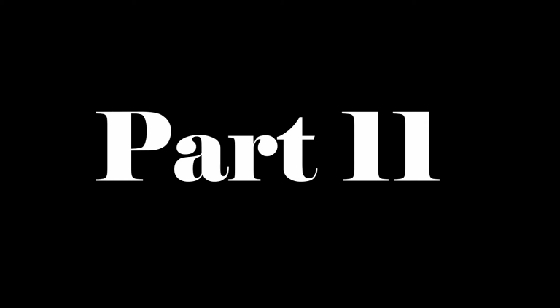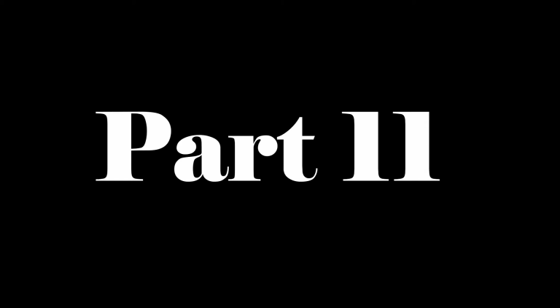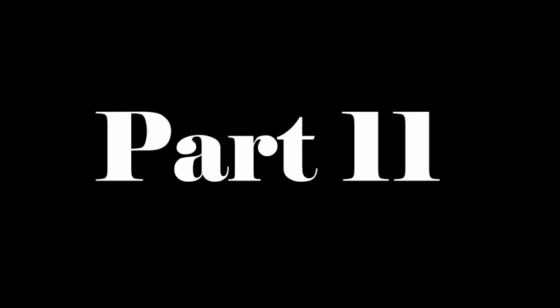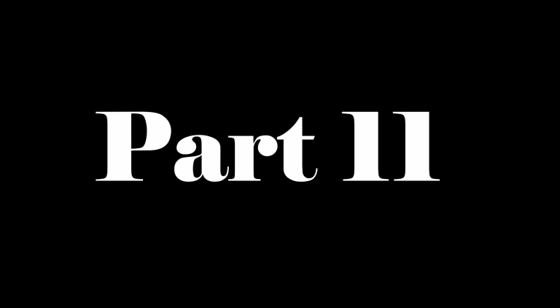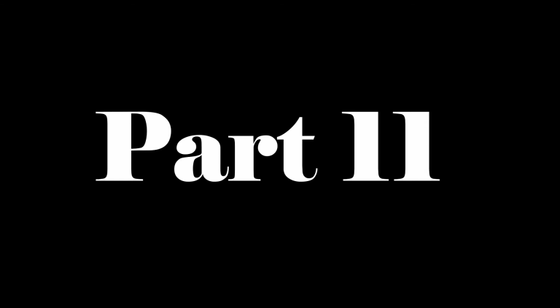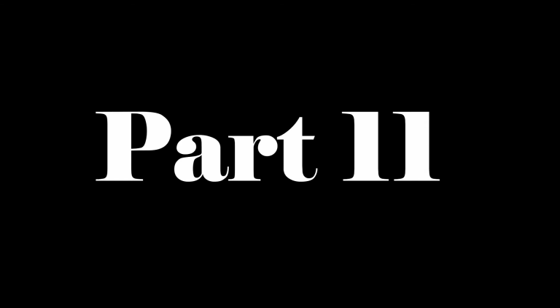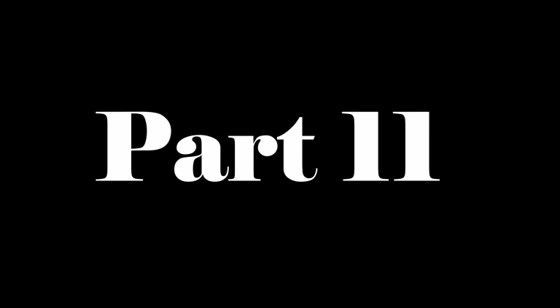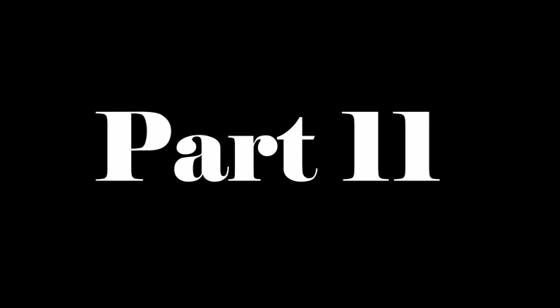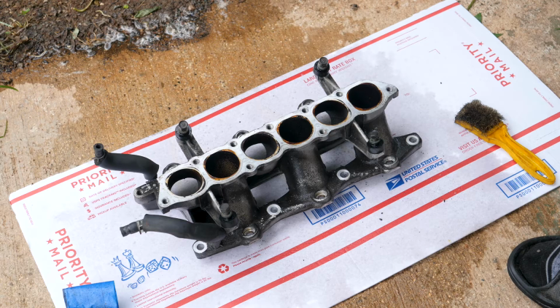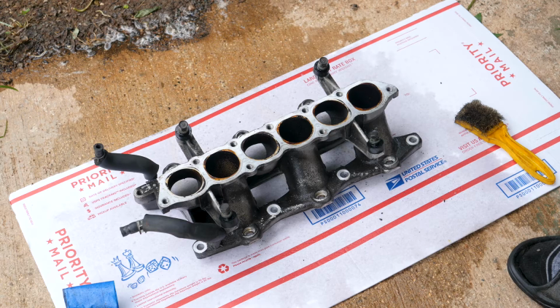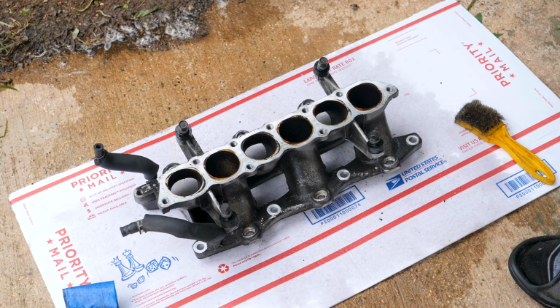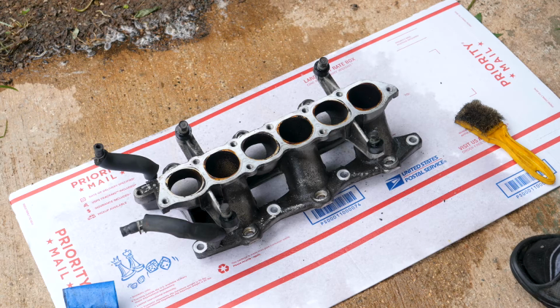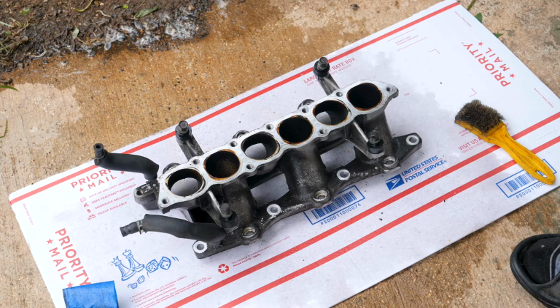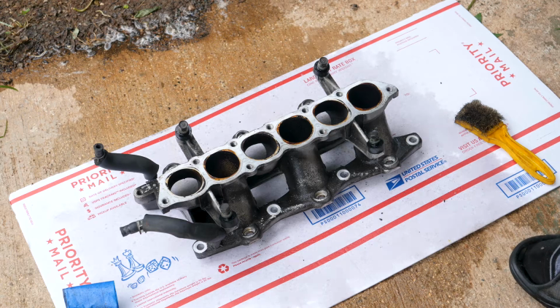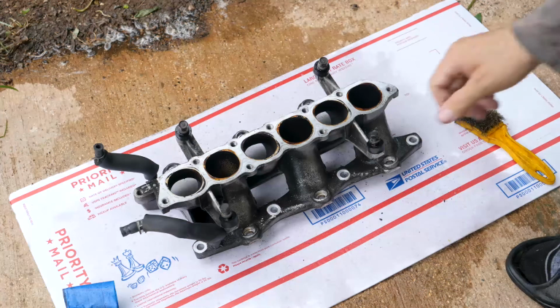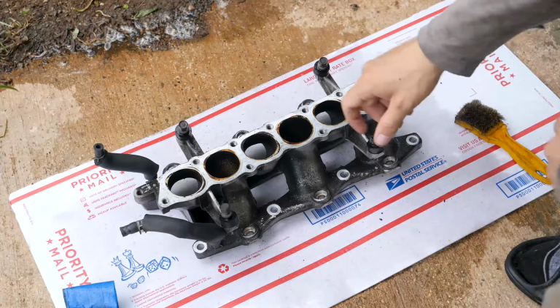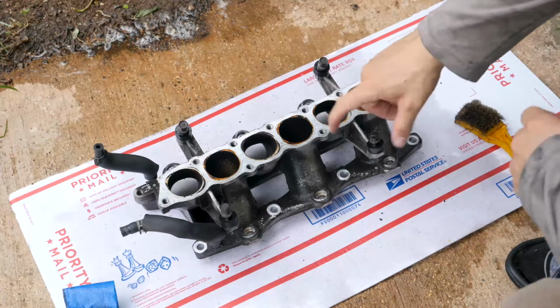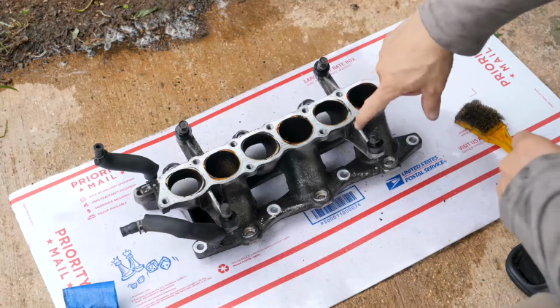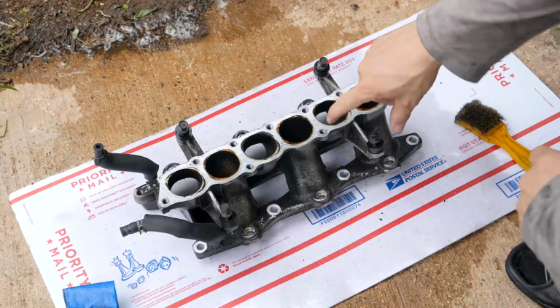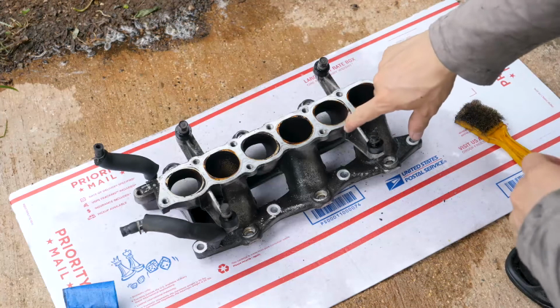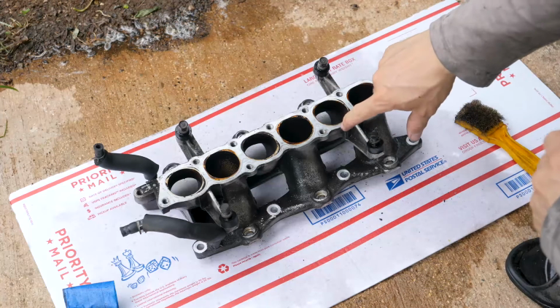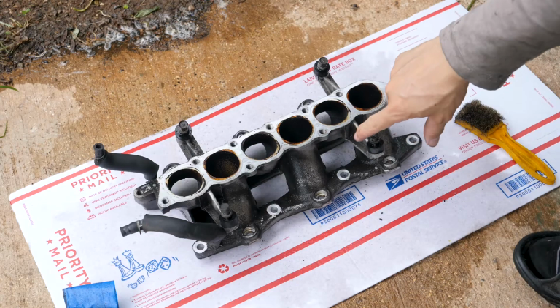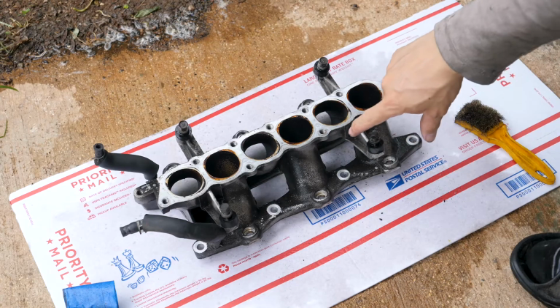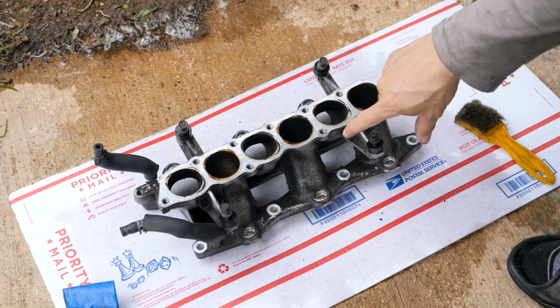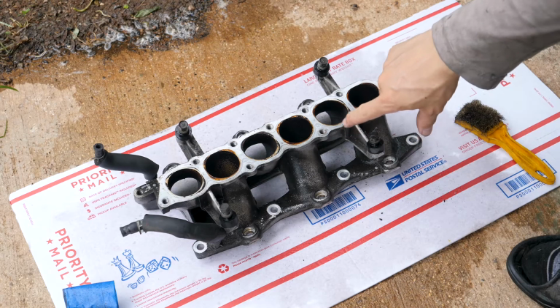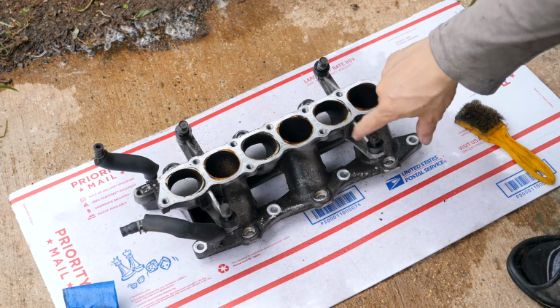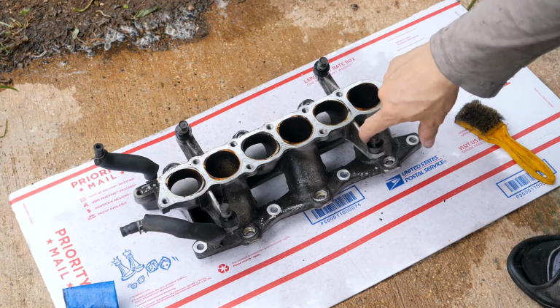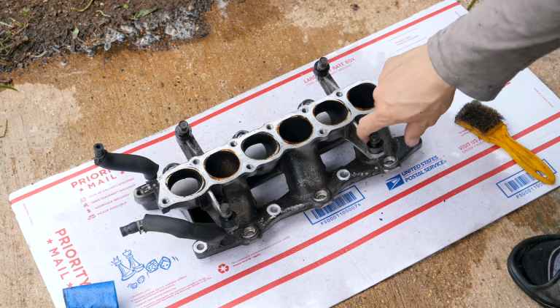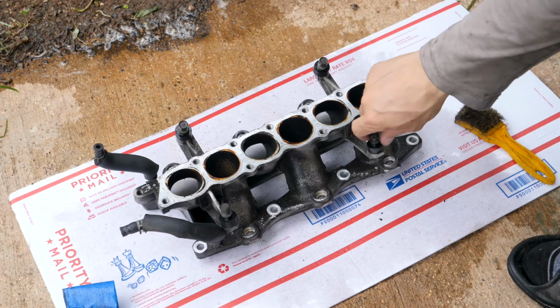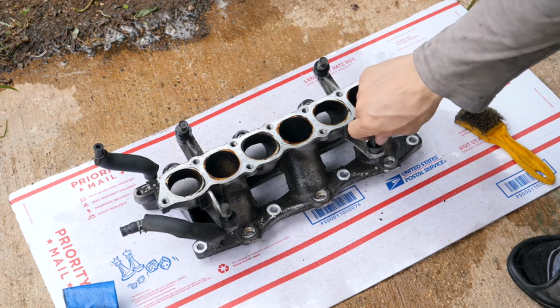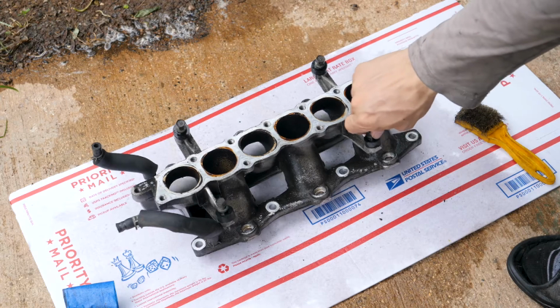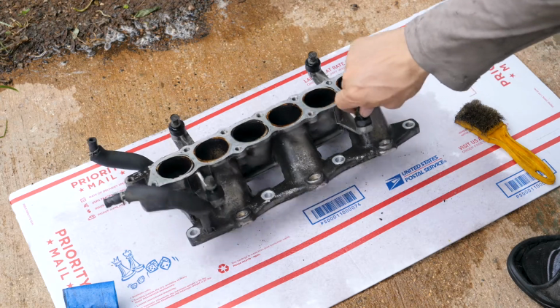This is part 11. Right now I'm working on cleaning the lower intake manifold.